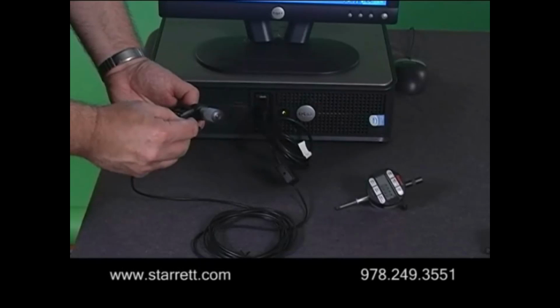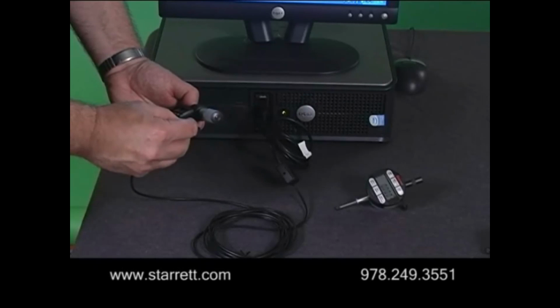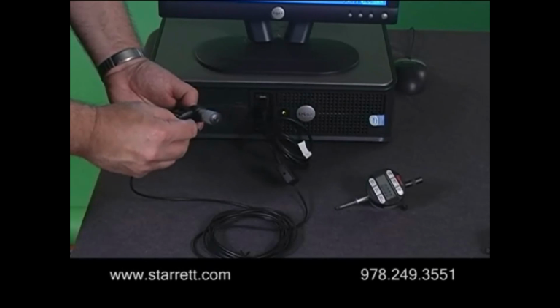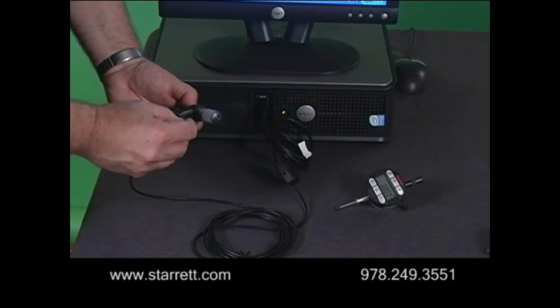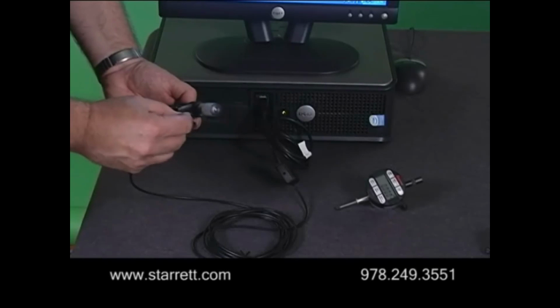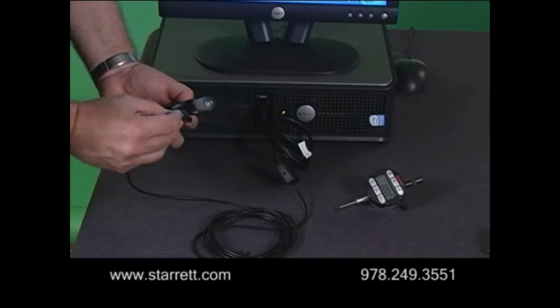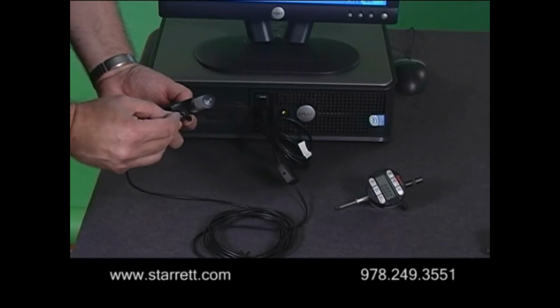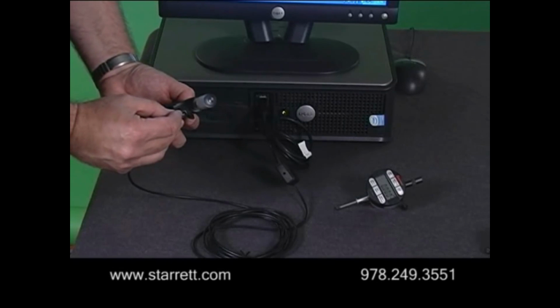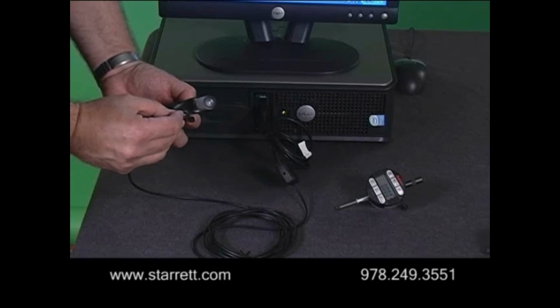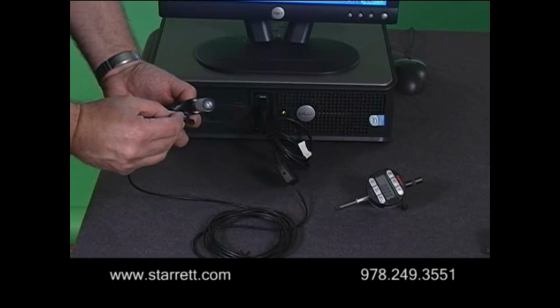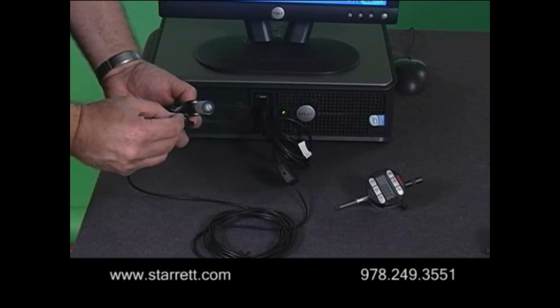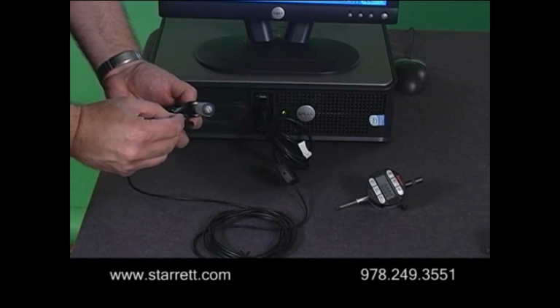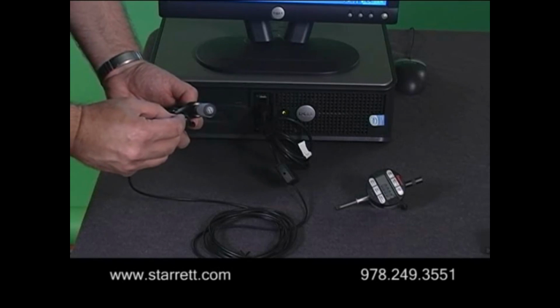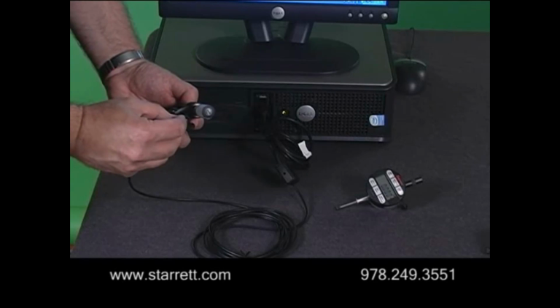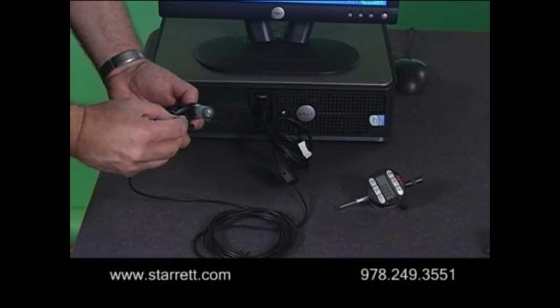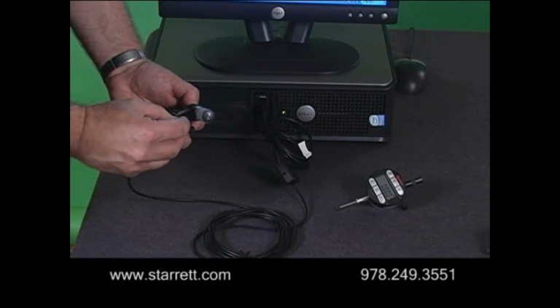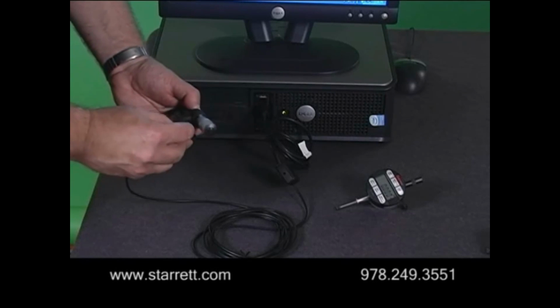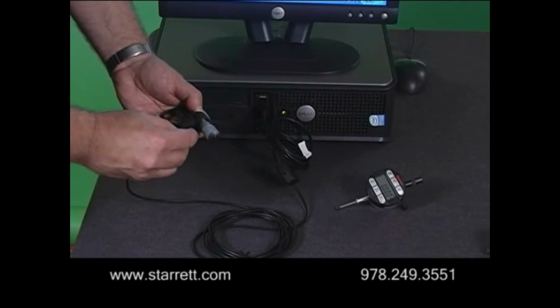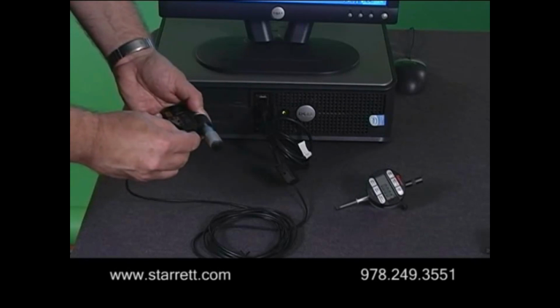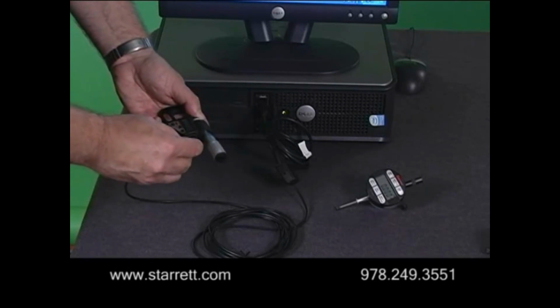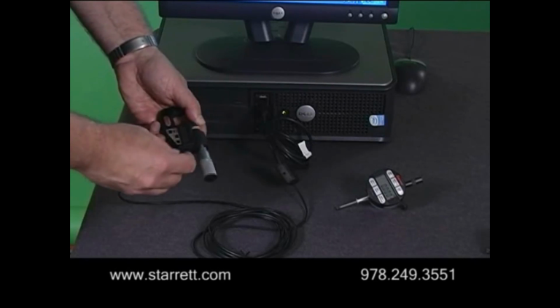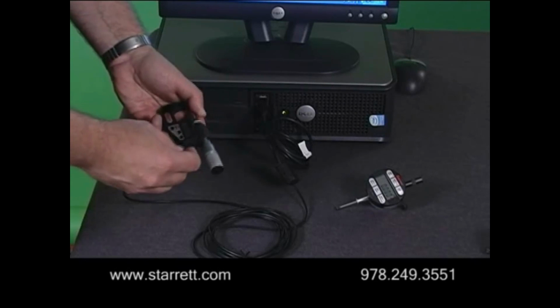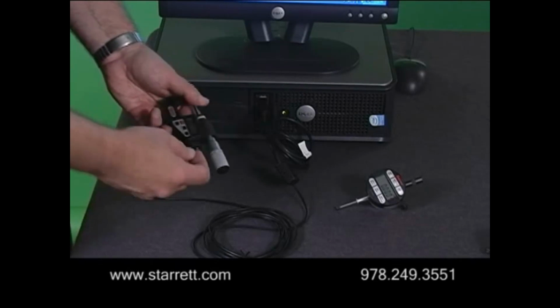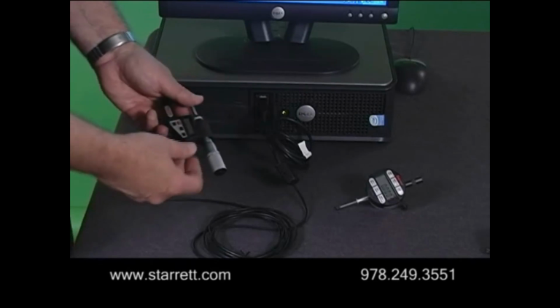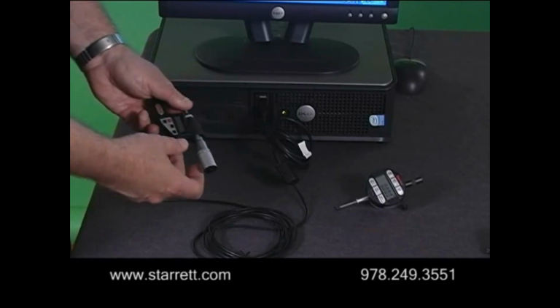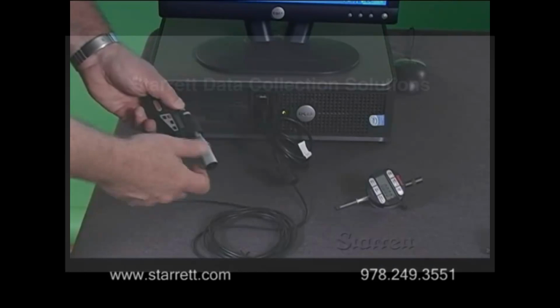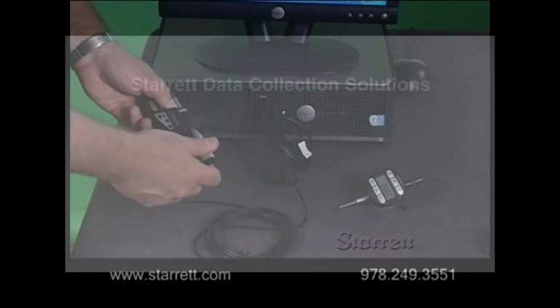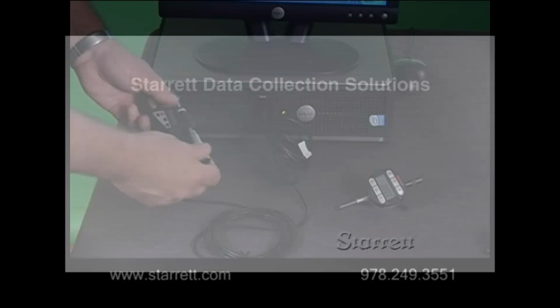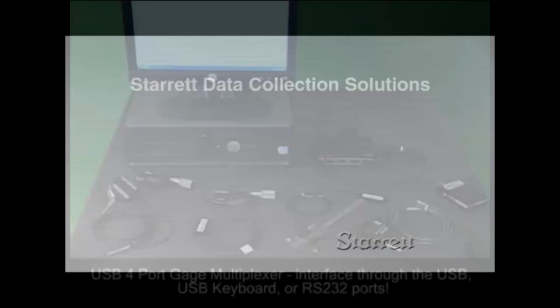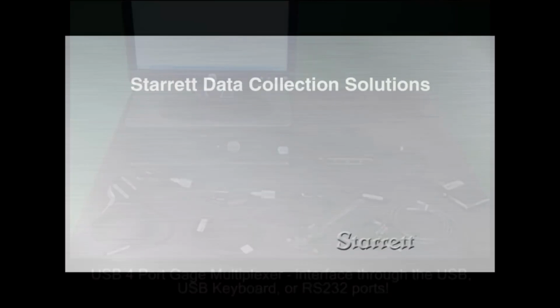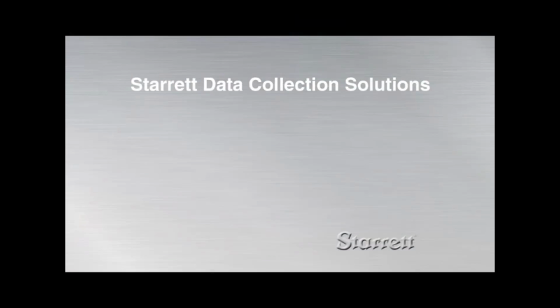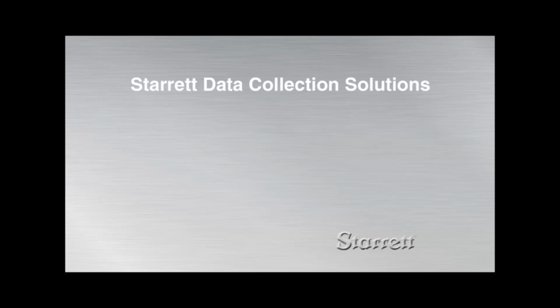Each tool will appear as a new virtual RS-232 serial port on your PC.